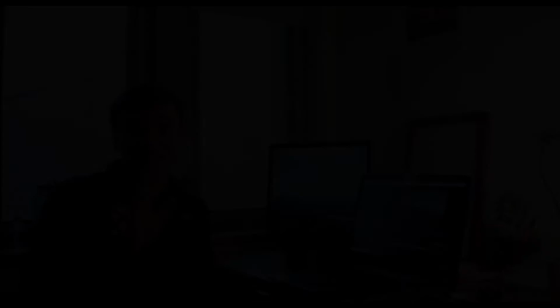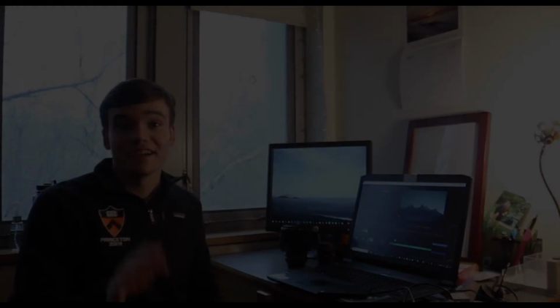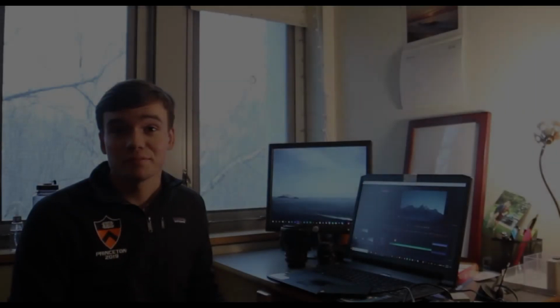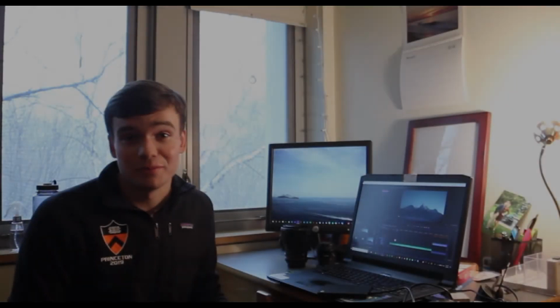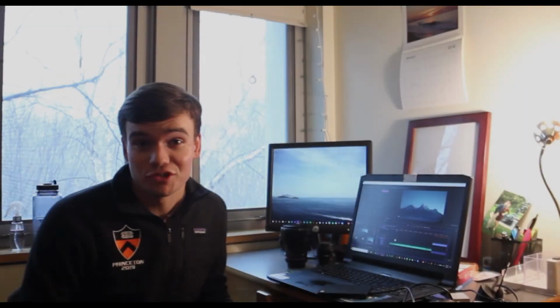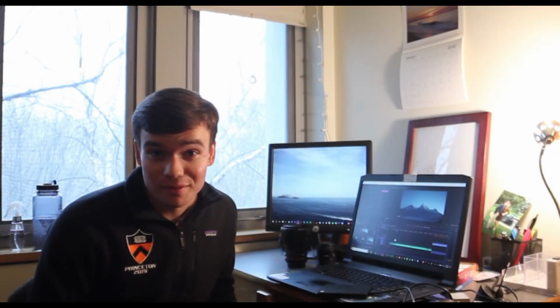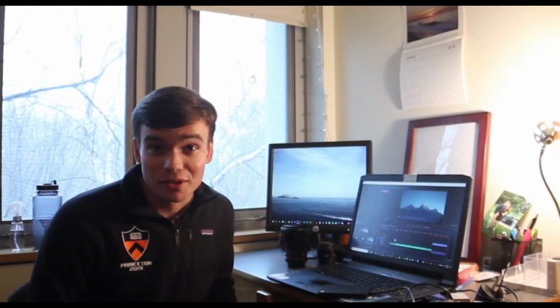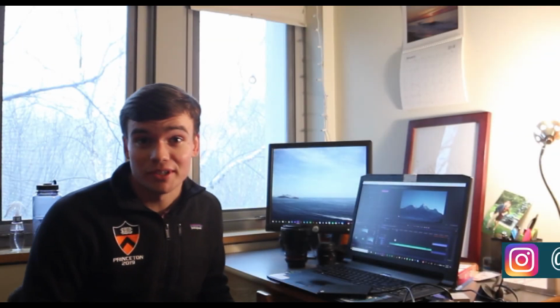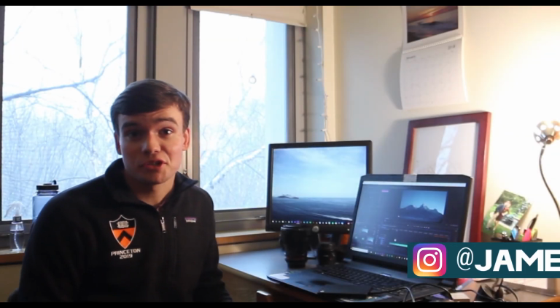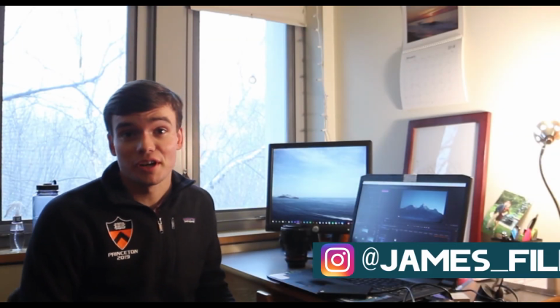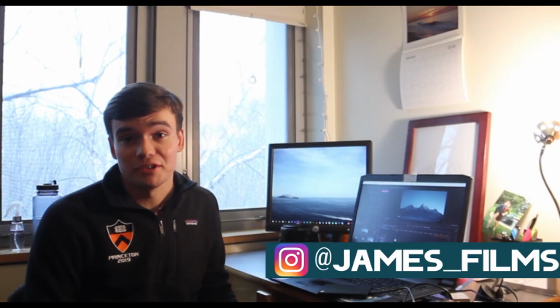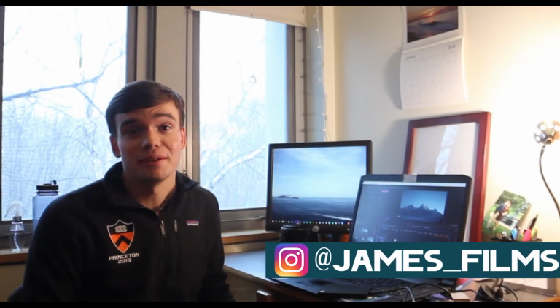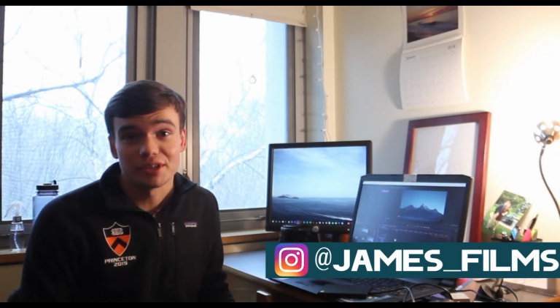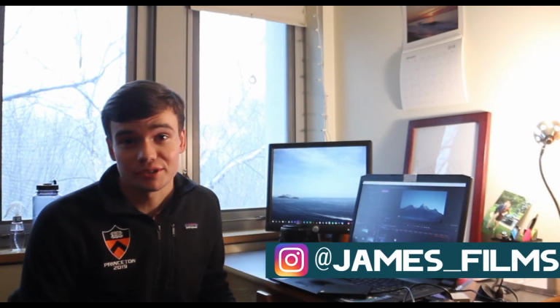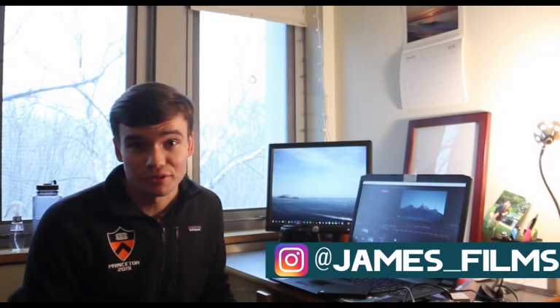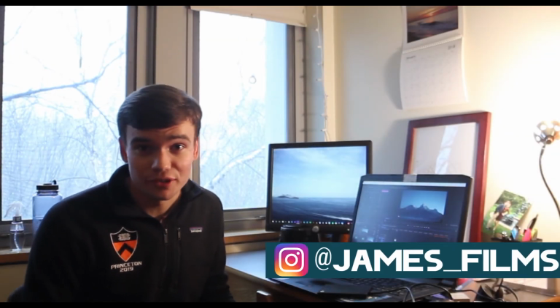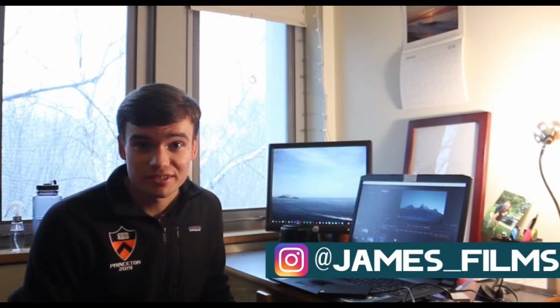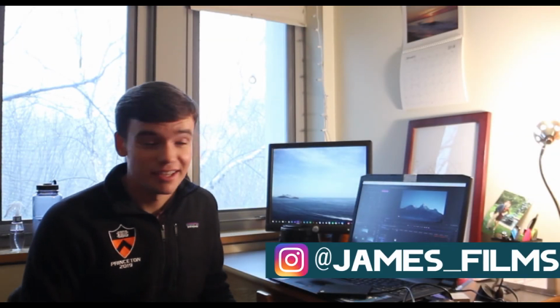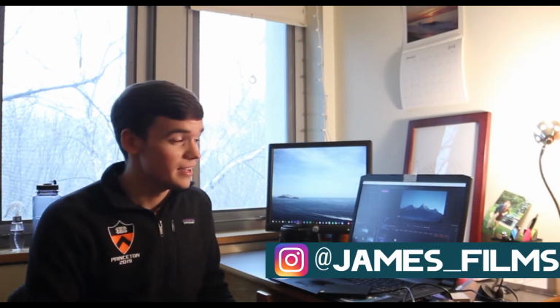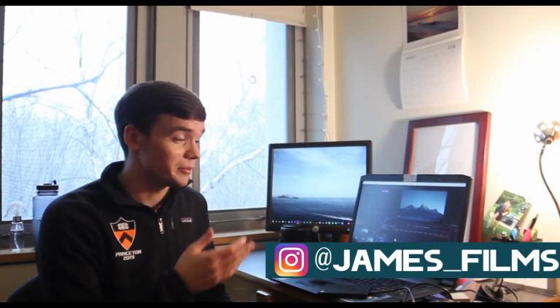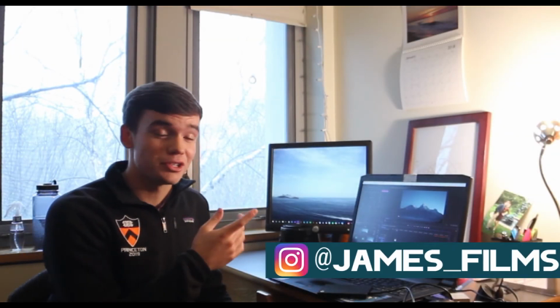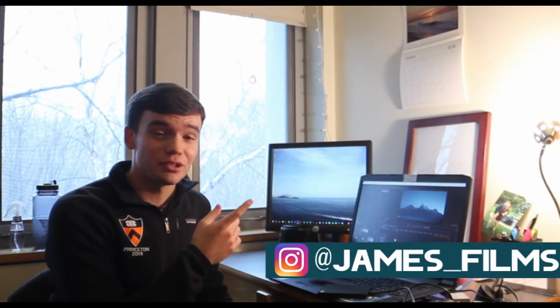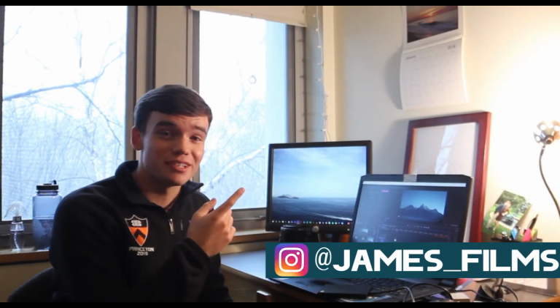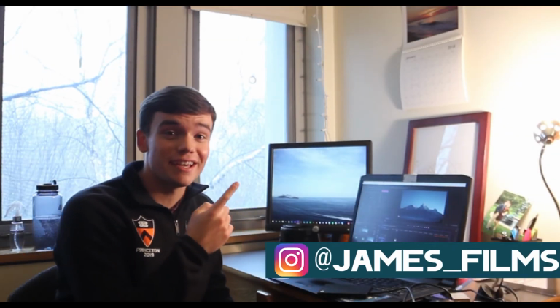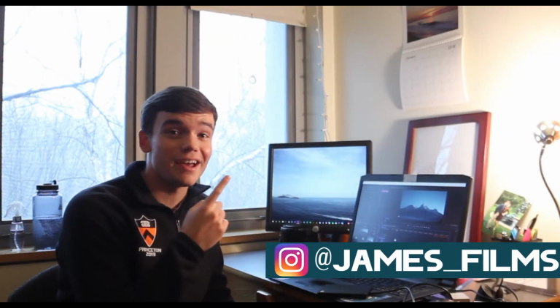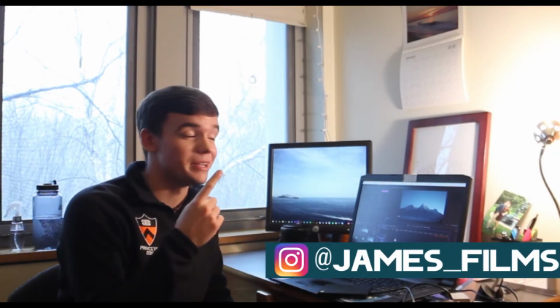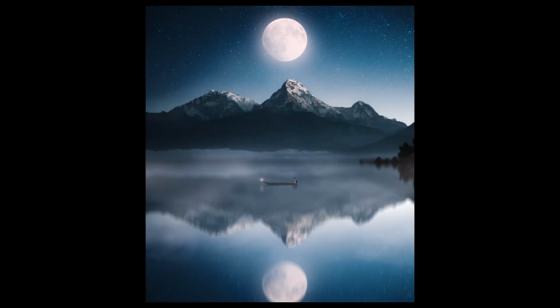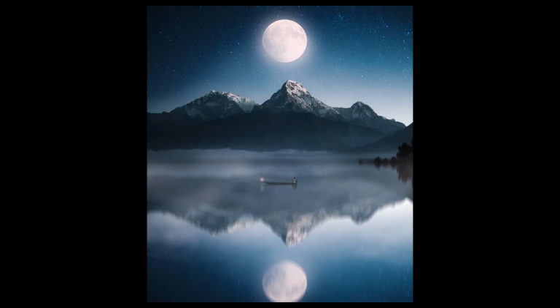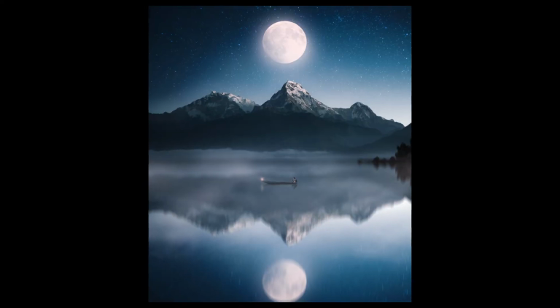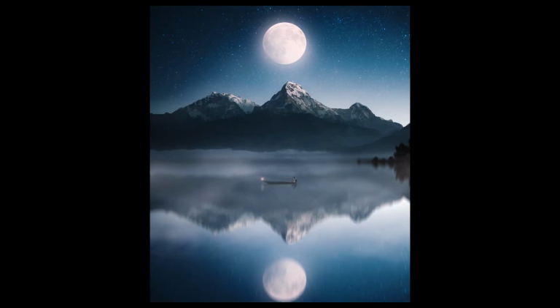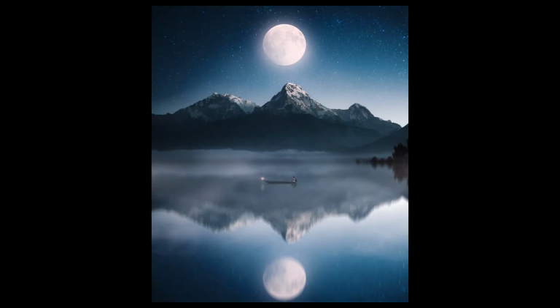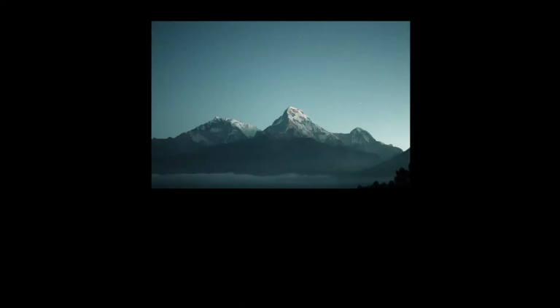Hey guys, my name is James. I'm on Instagram at james__films, and I'm going to be showing you today how to make this out of this.